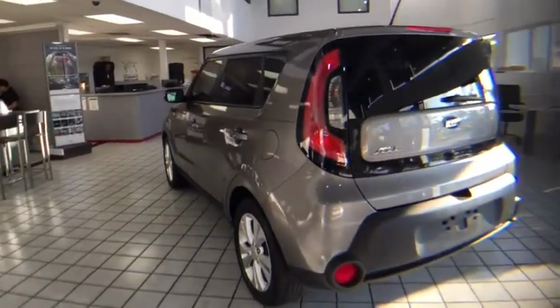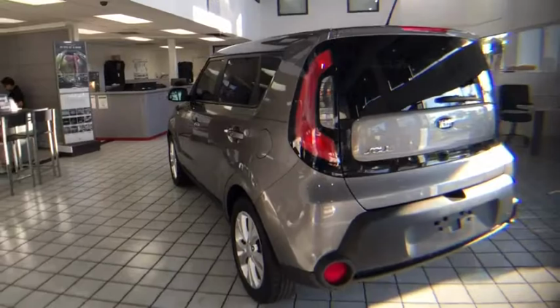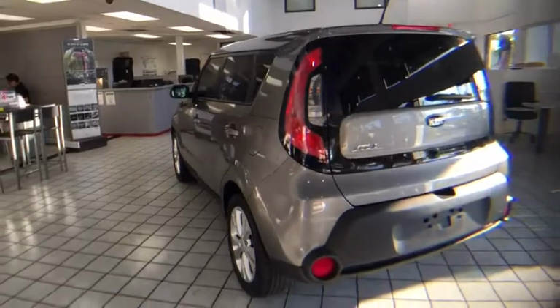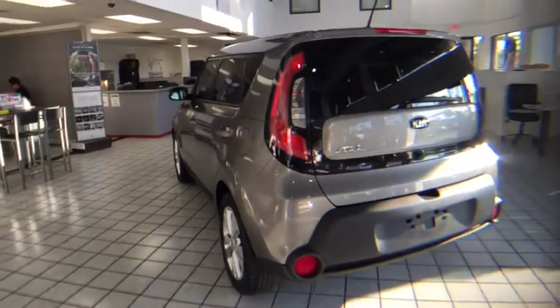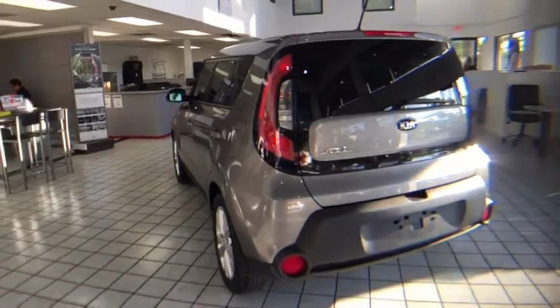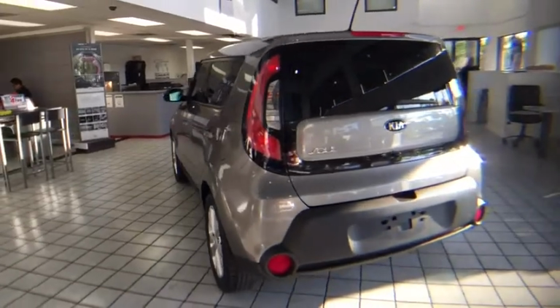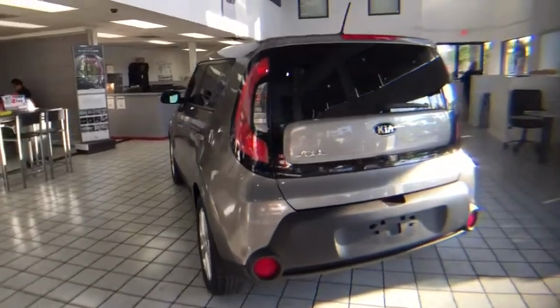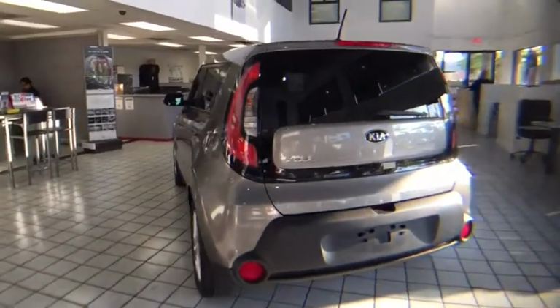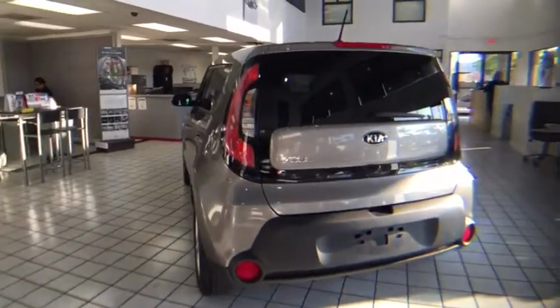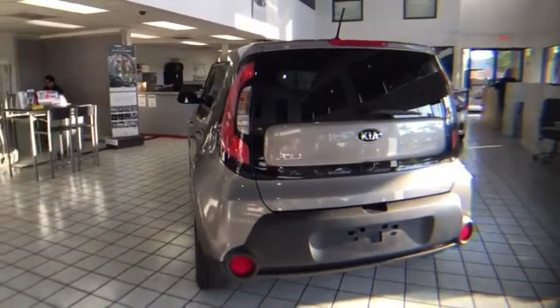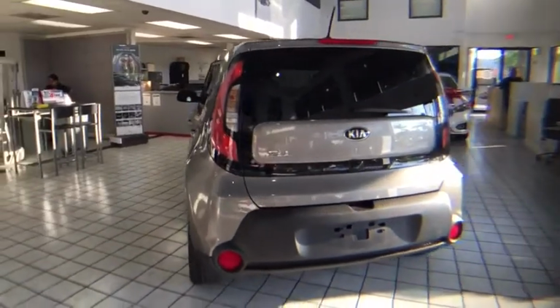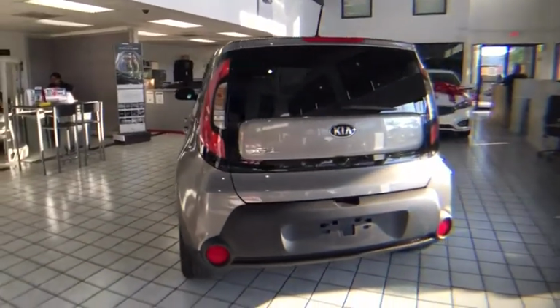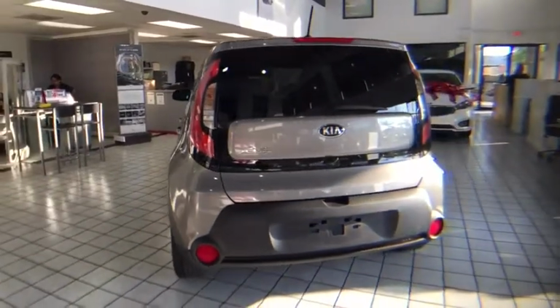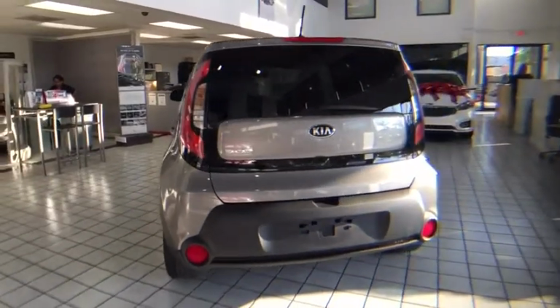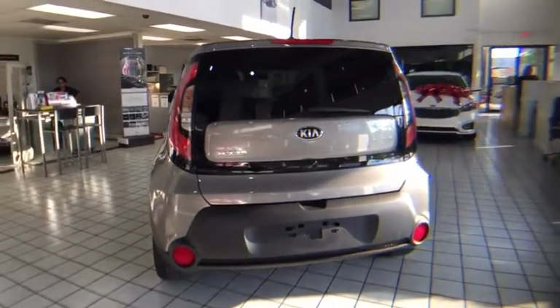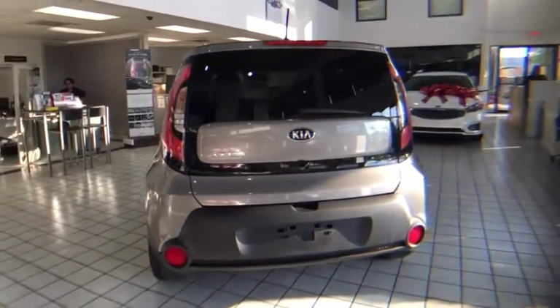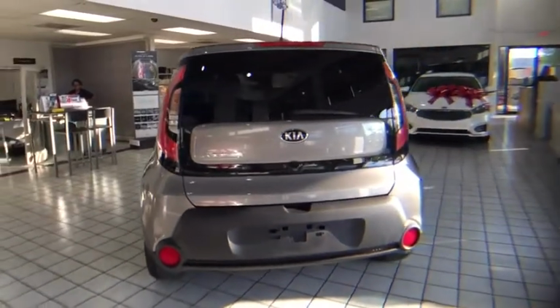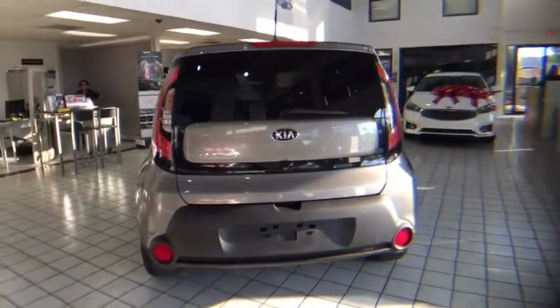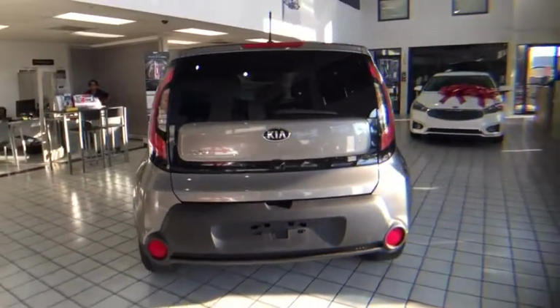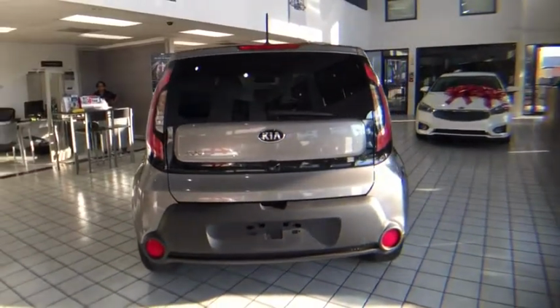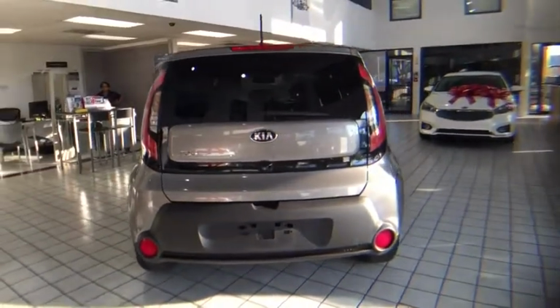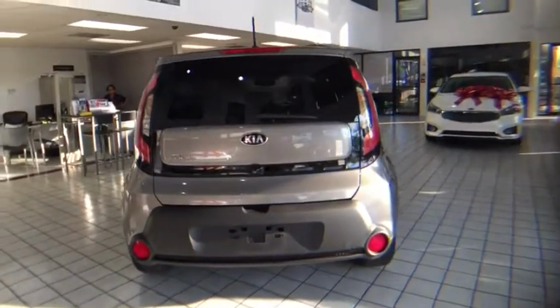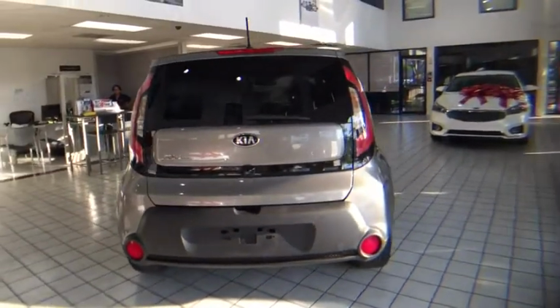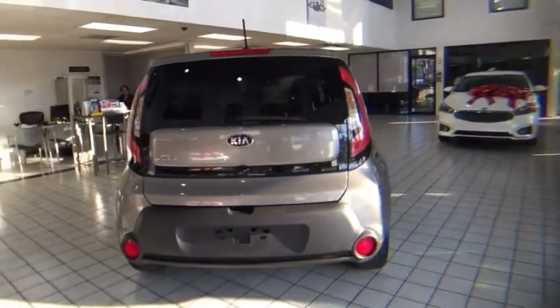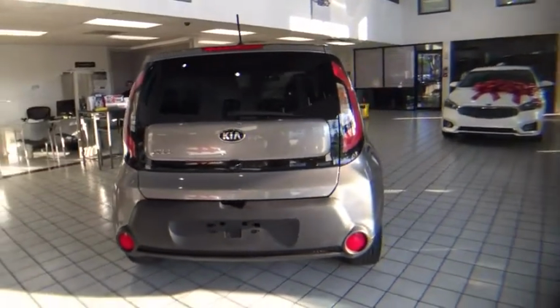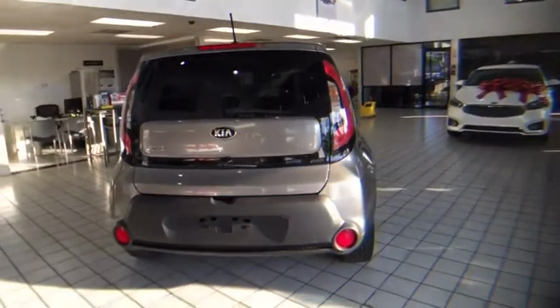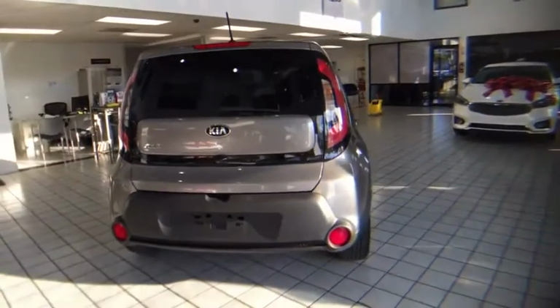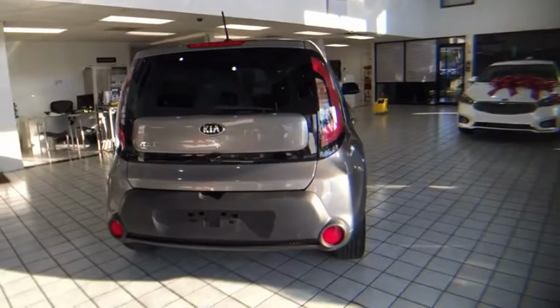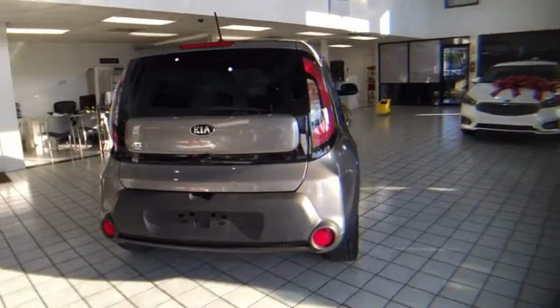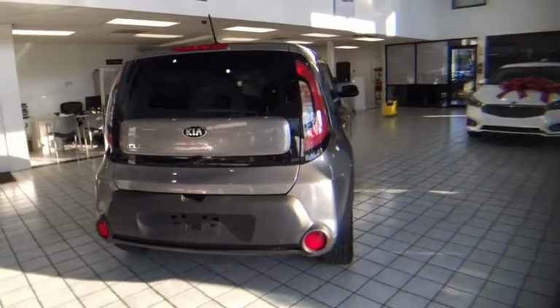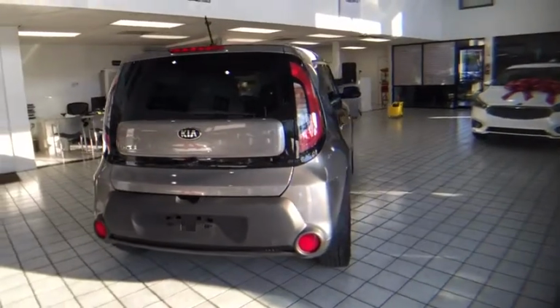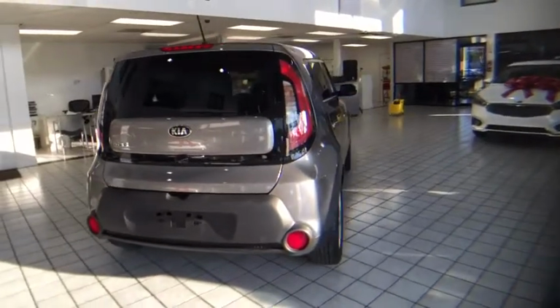Front bucket seats, body color door handles, tinted glass, four-piece floor mat set, low tire pressure warning.